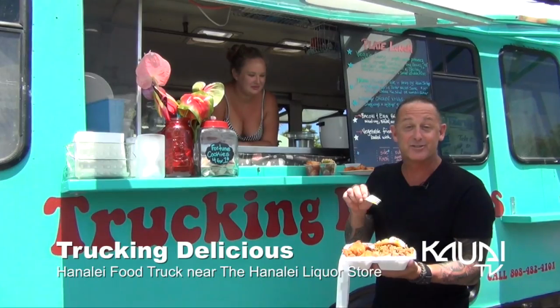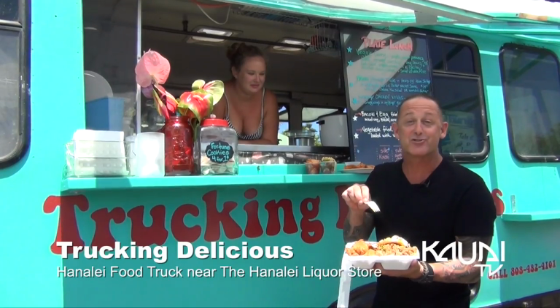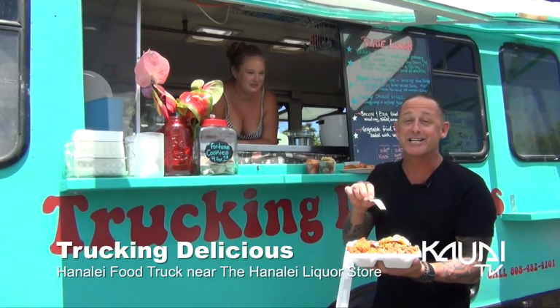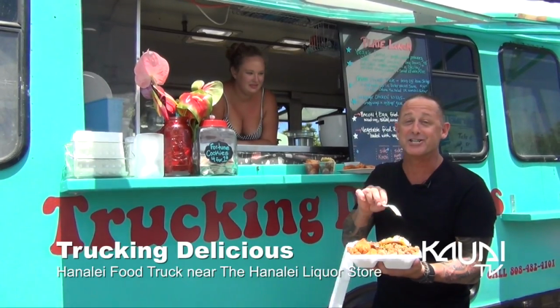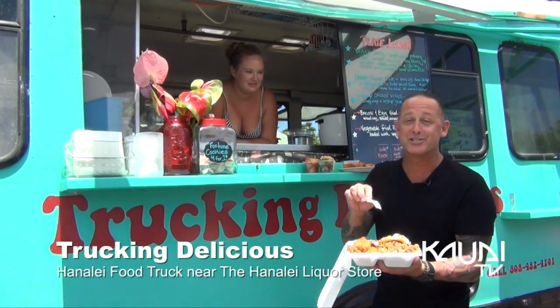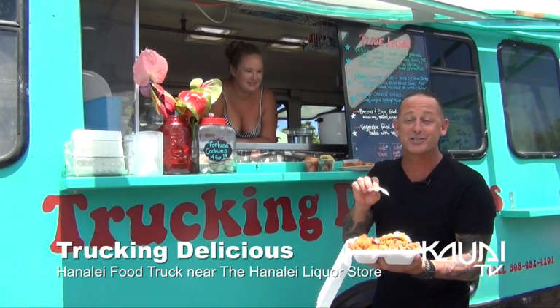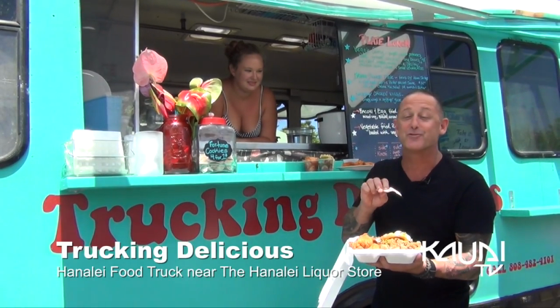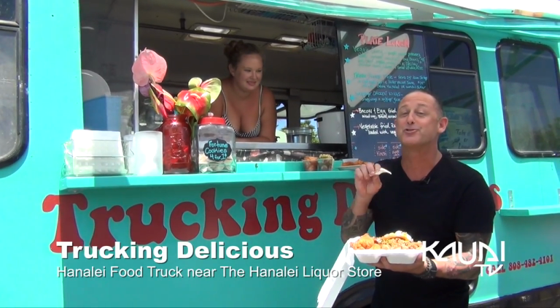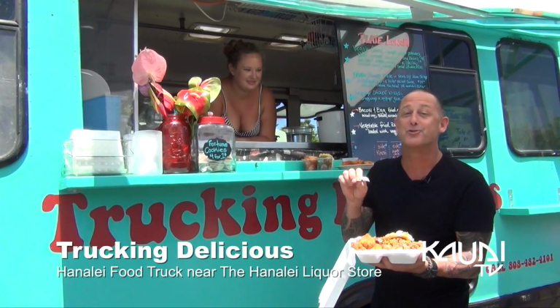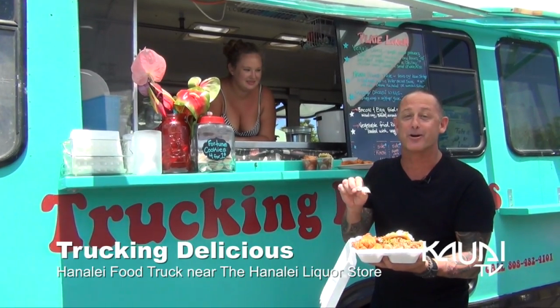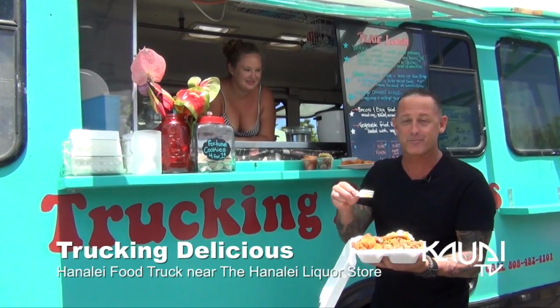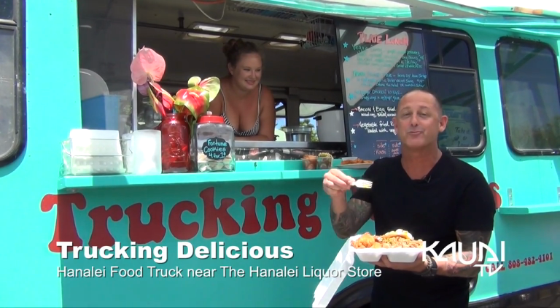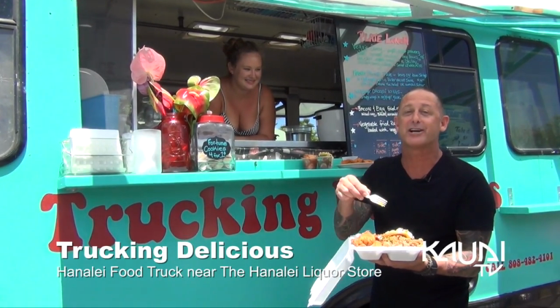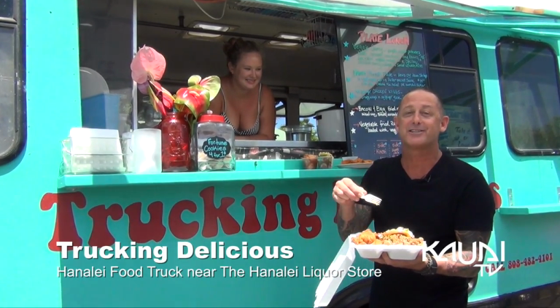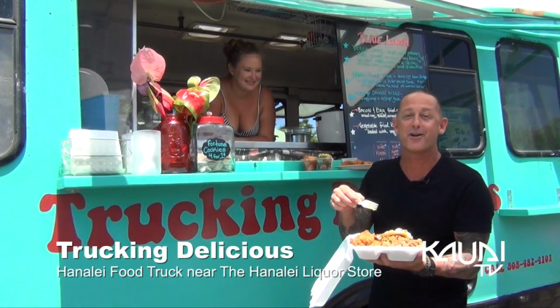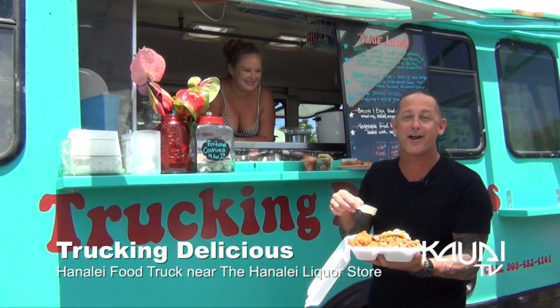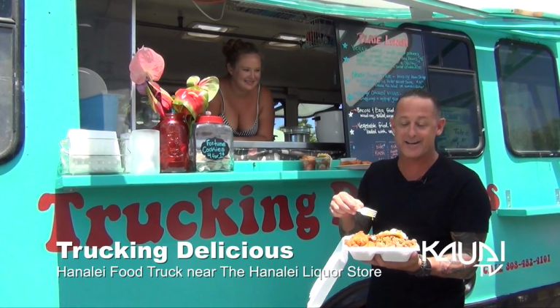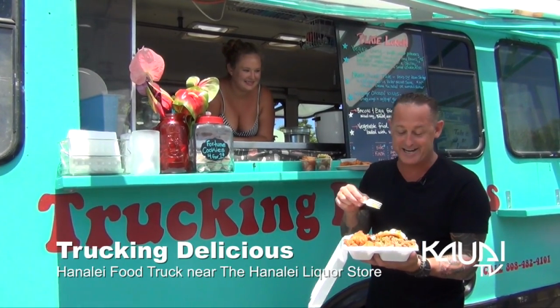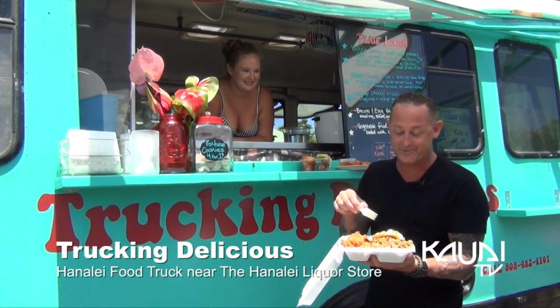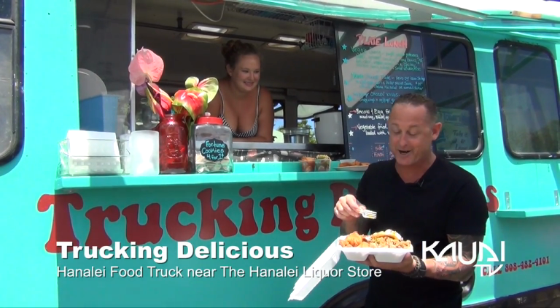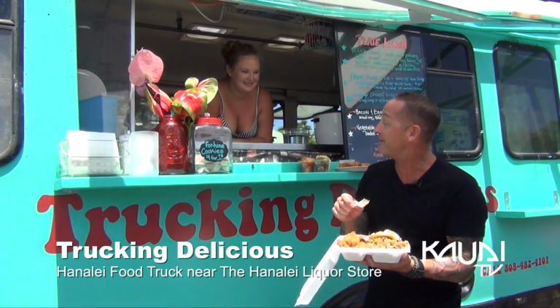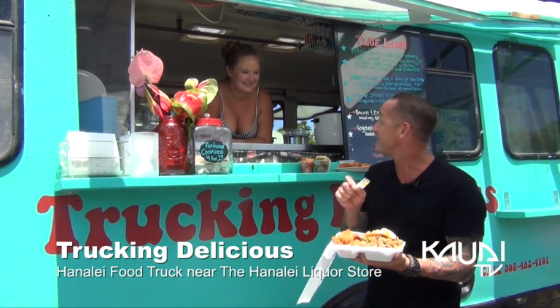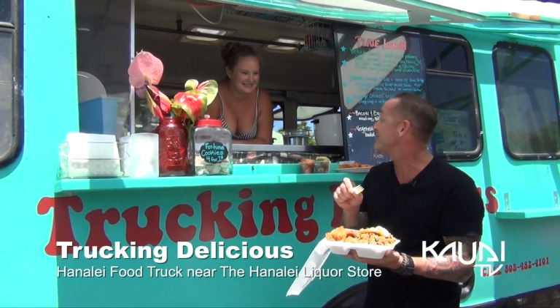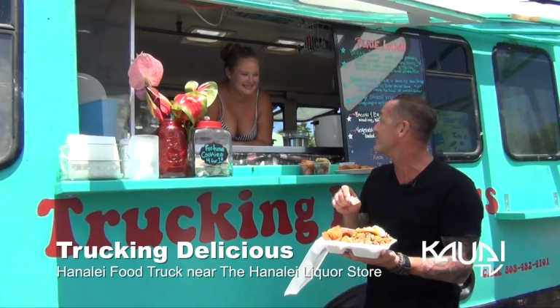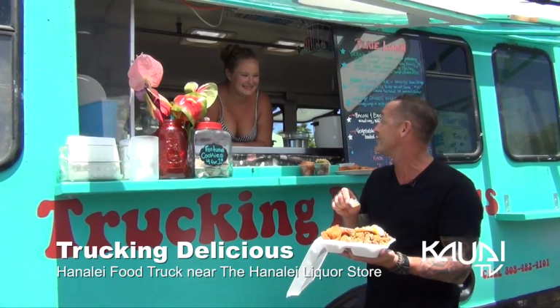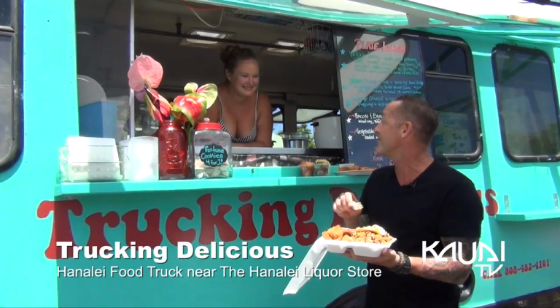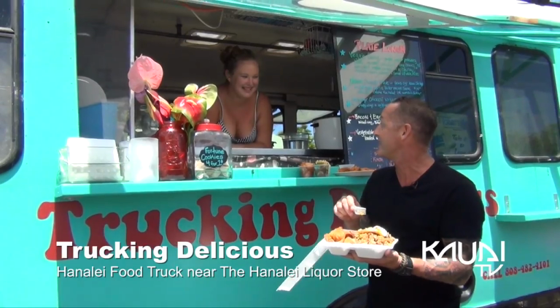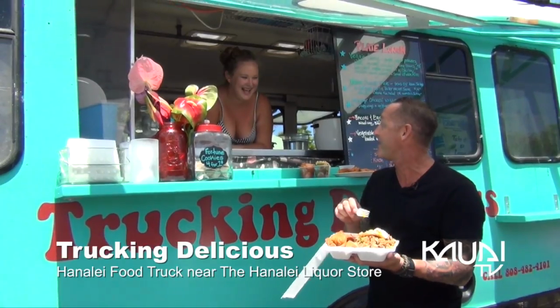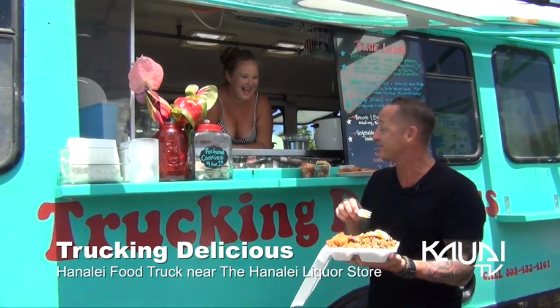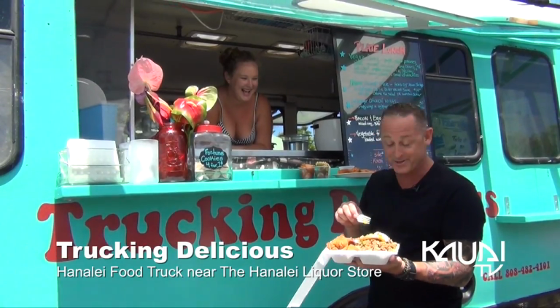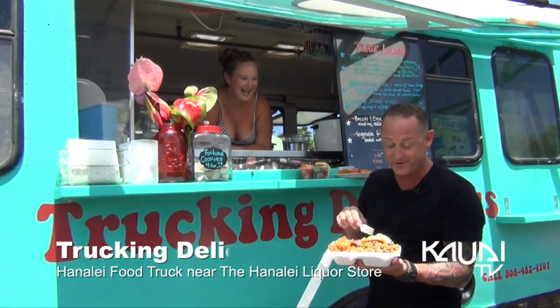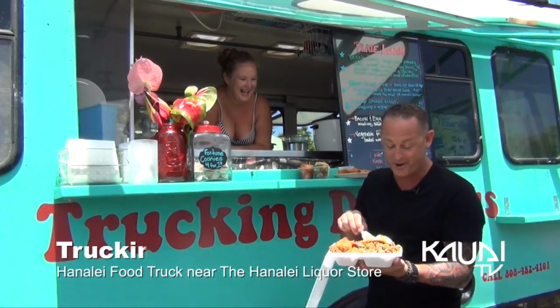This is fucking delicious for sure. Come check us out in Hanalei. Incredible. You rule. Absolutely incredible.